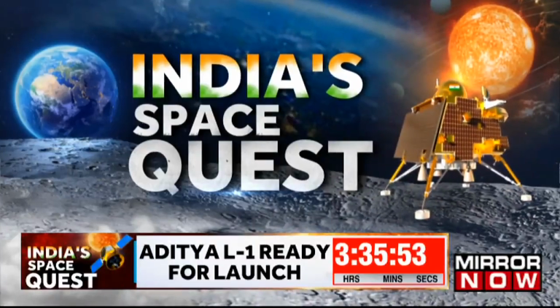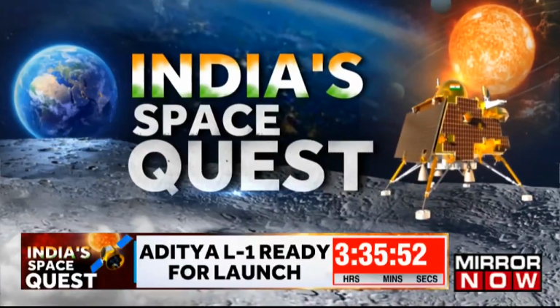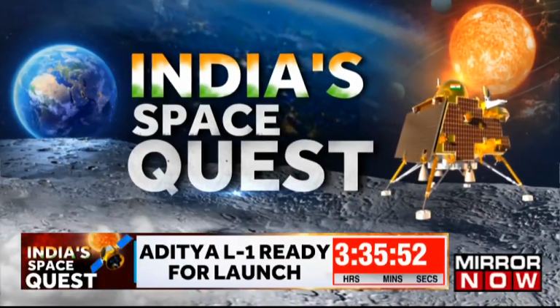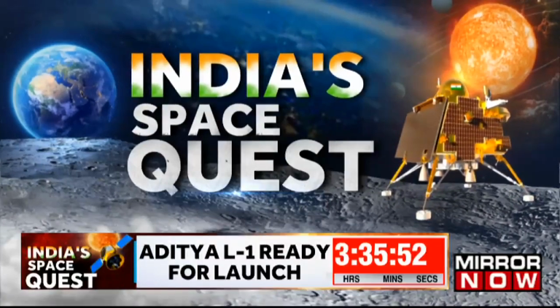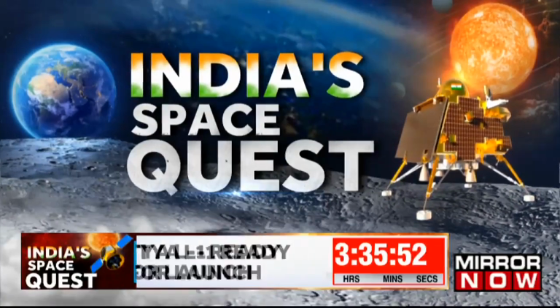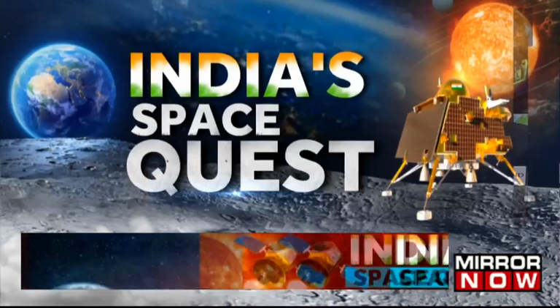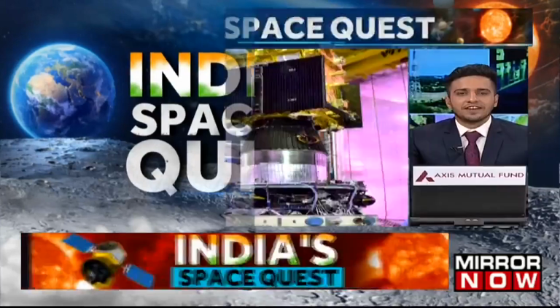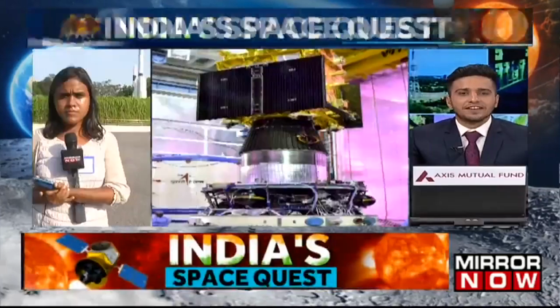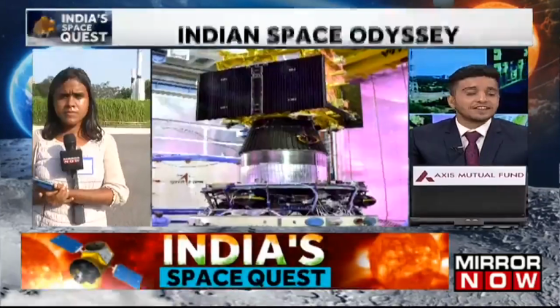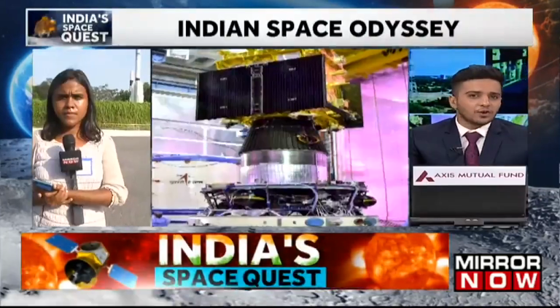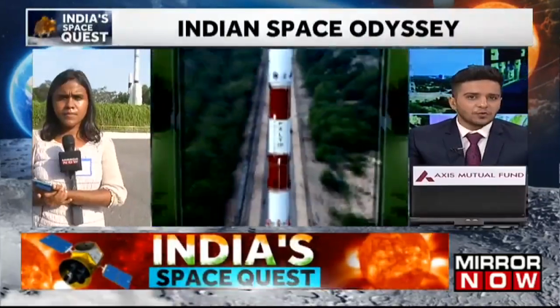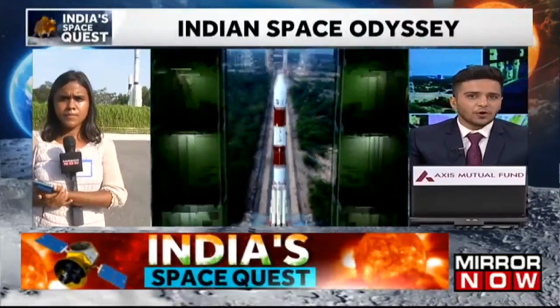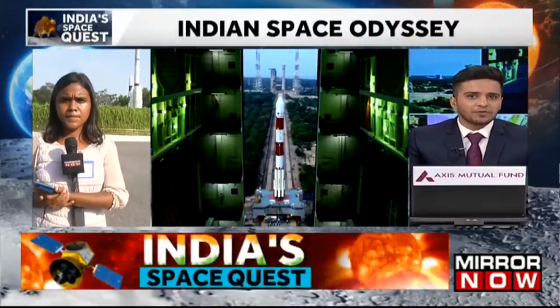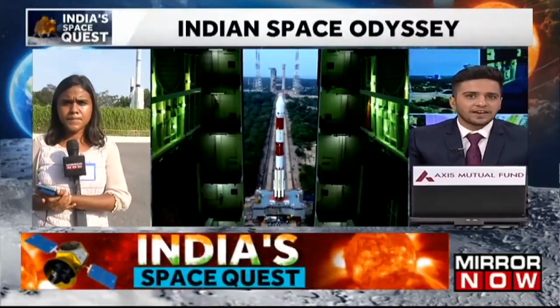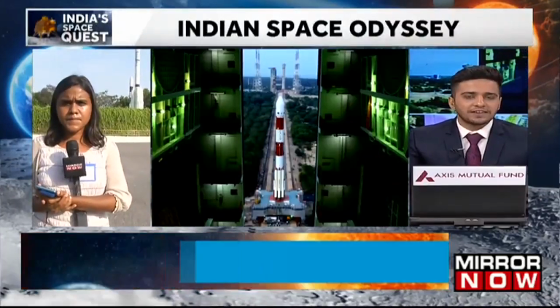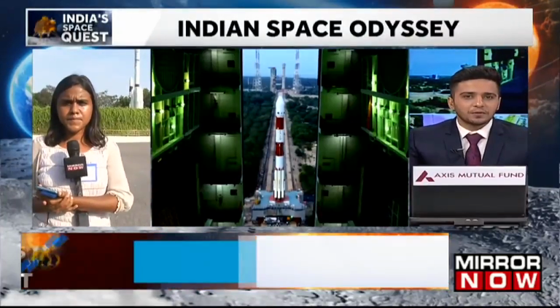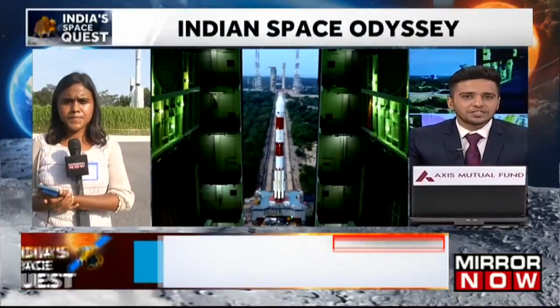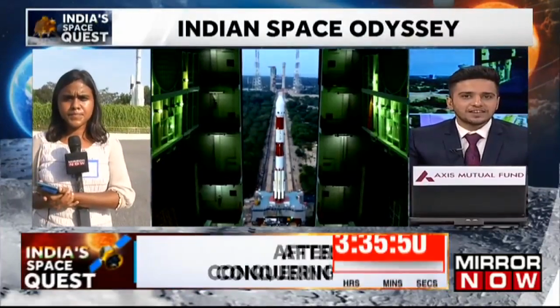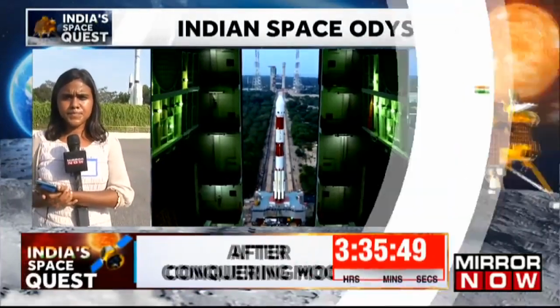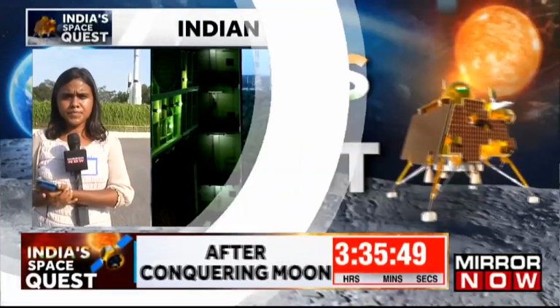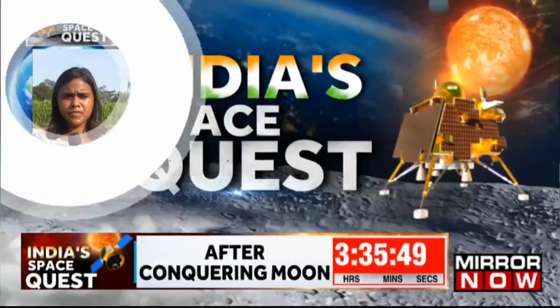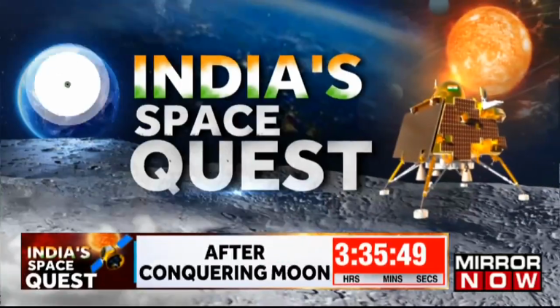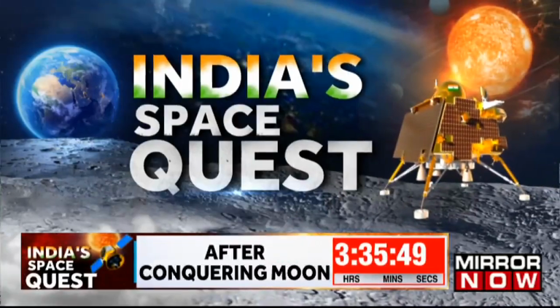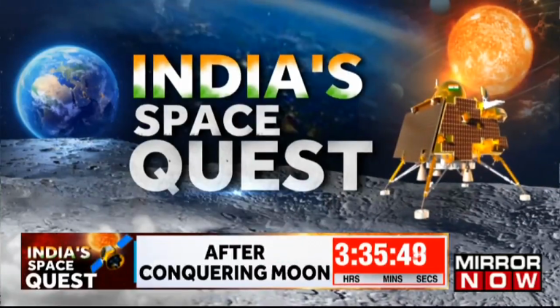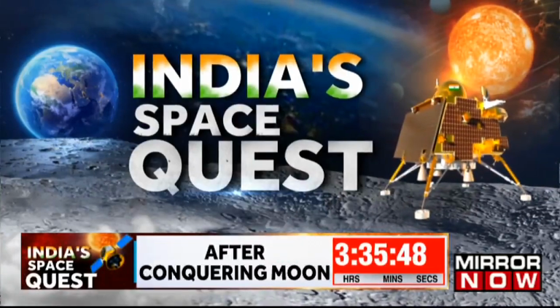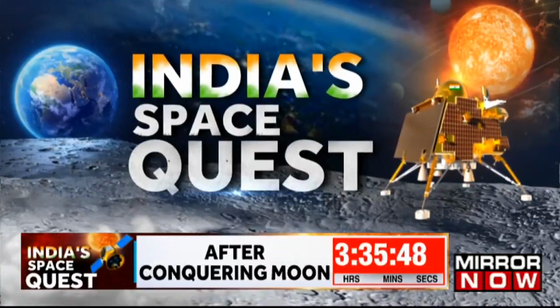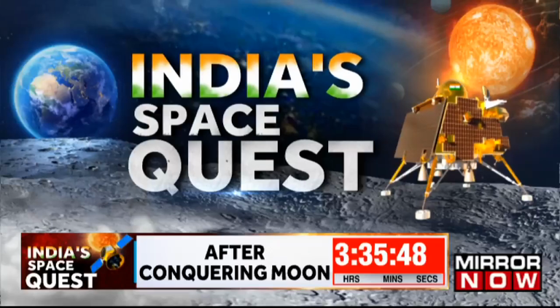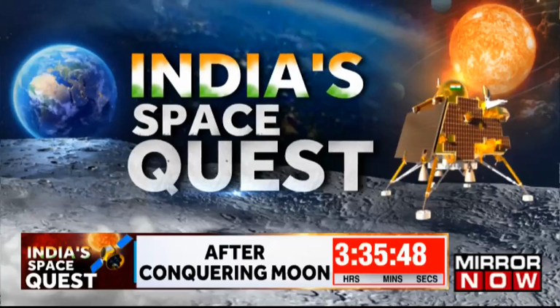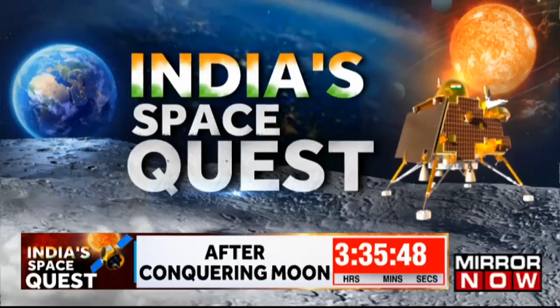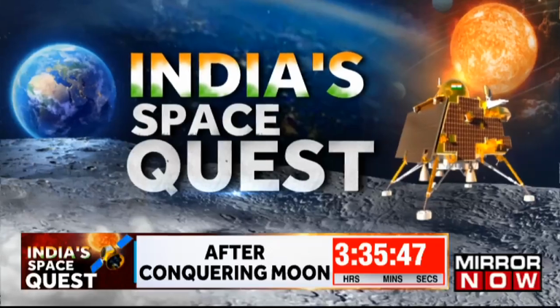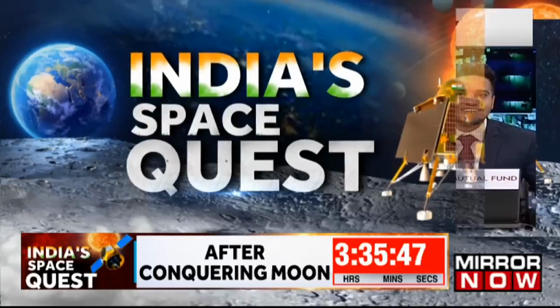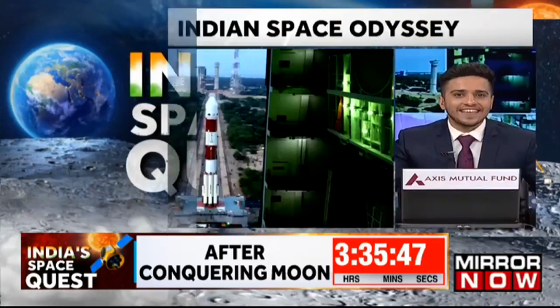Thanks a lot for all of that information, Dharani. The excitement is very clearly visible there, and we'll be coming back to you for more on this particular mission.